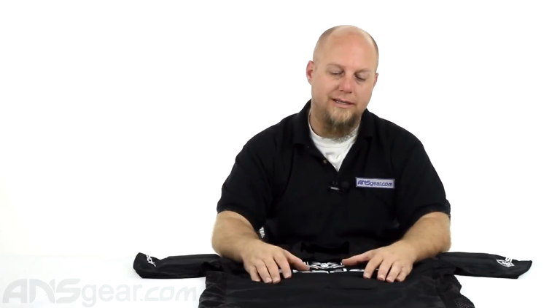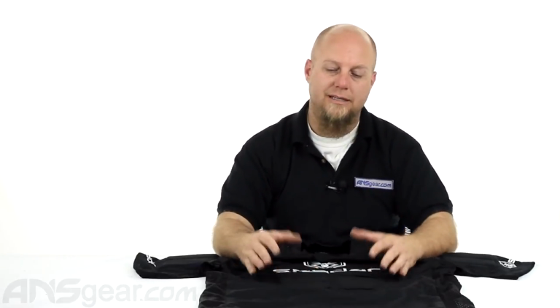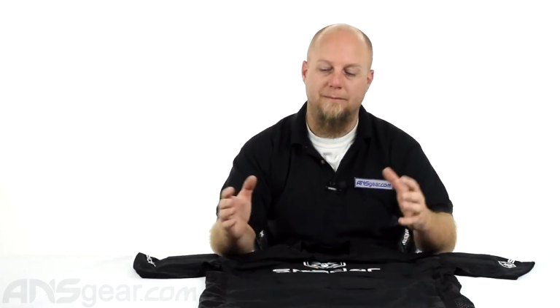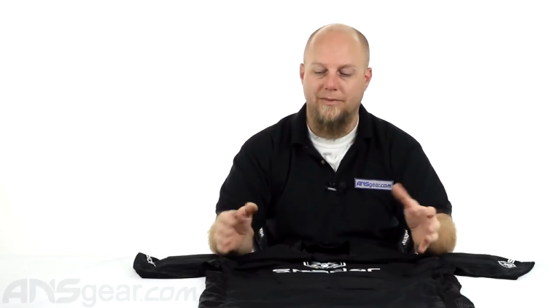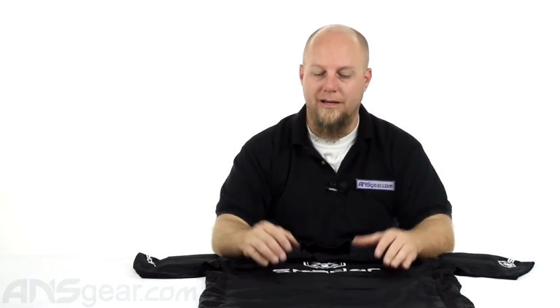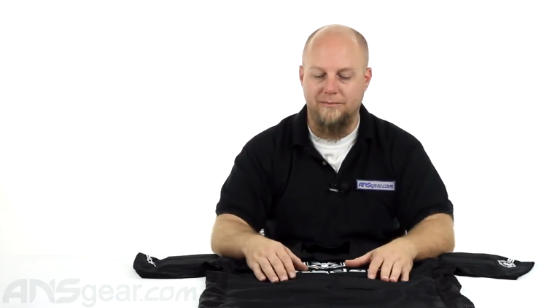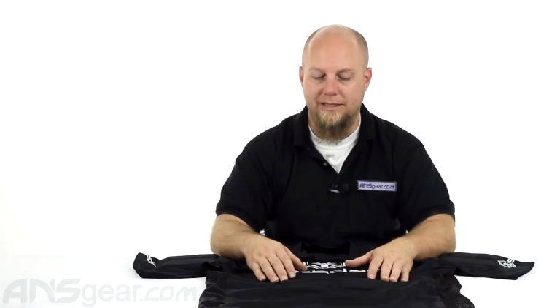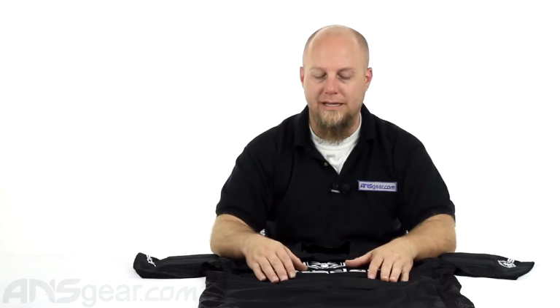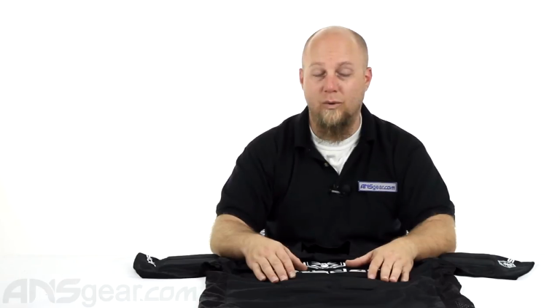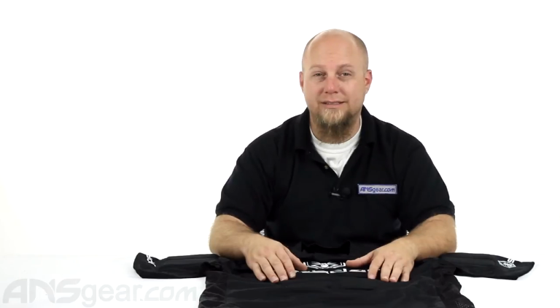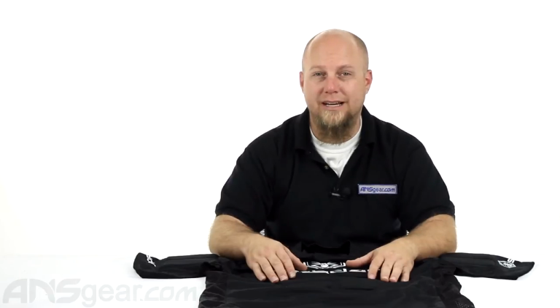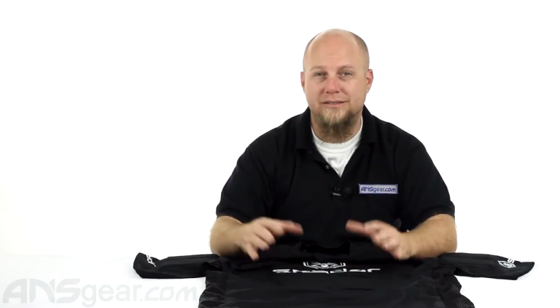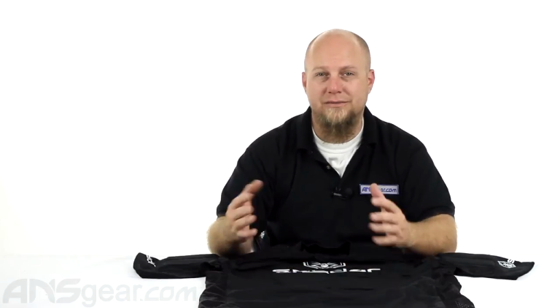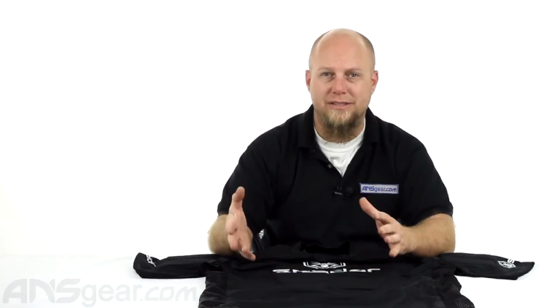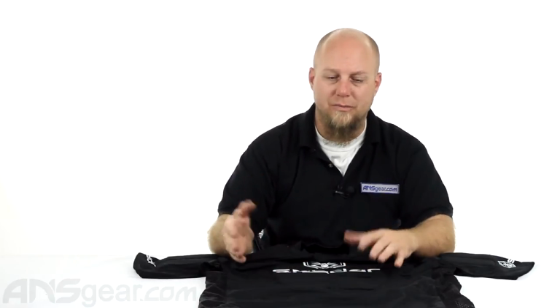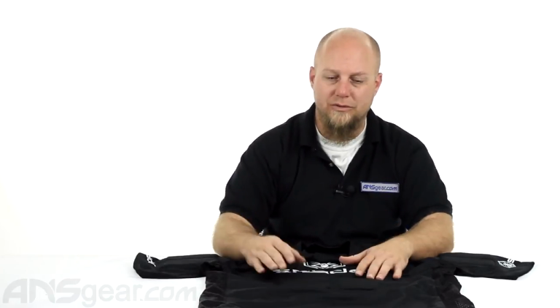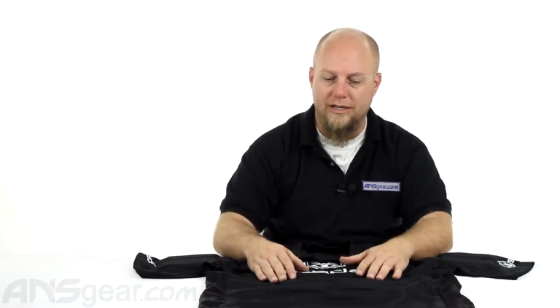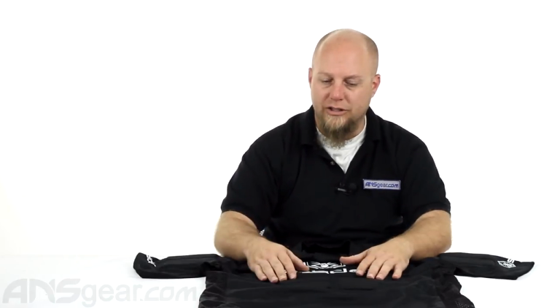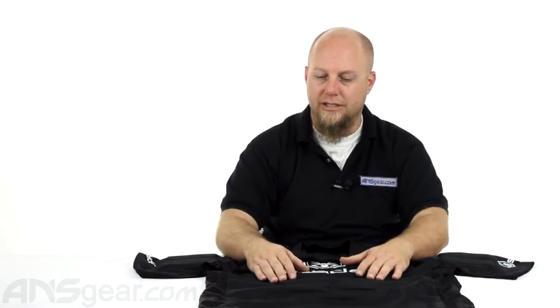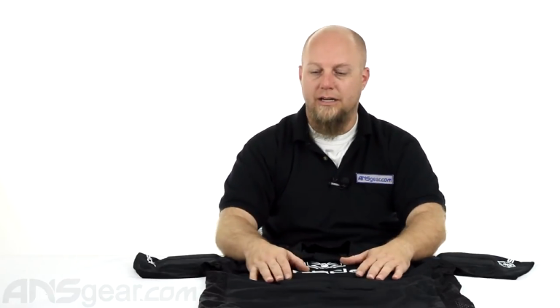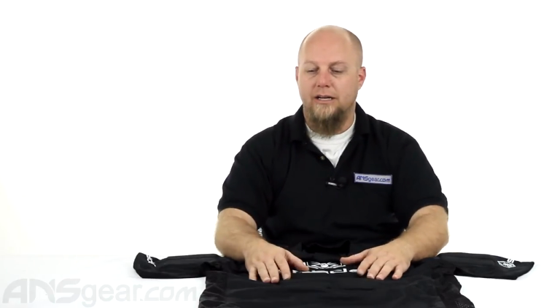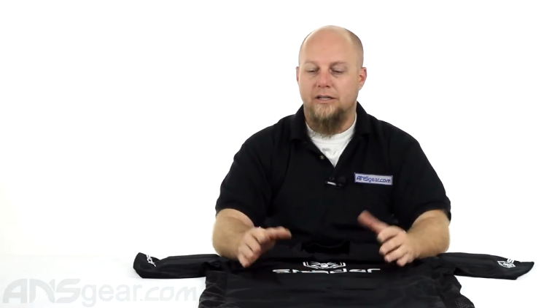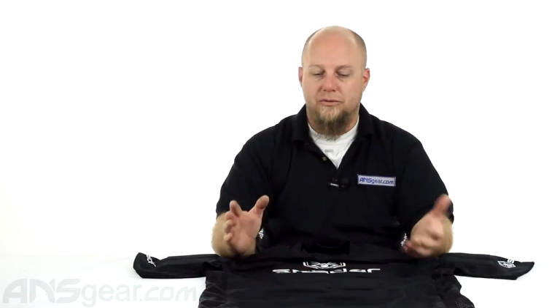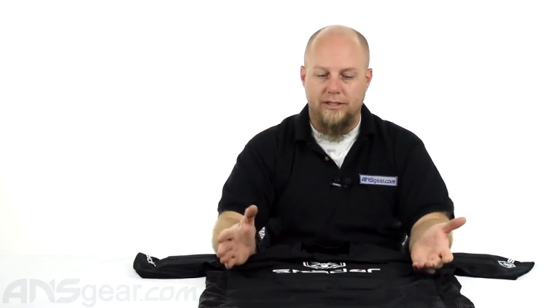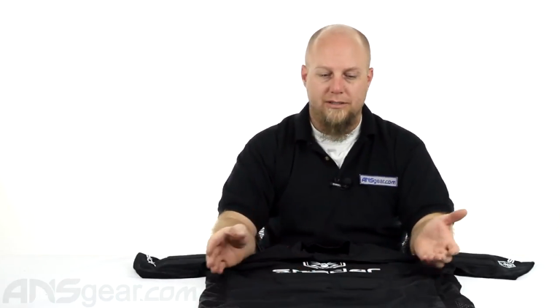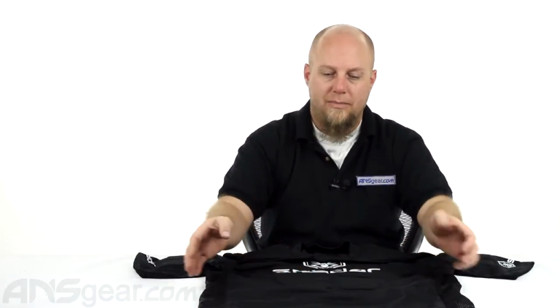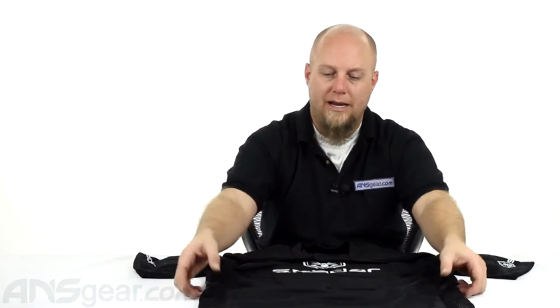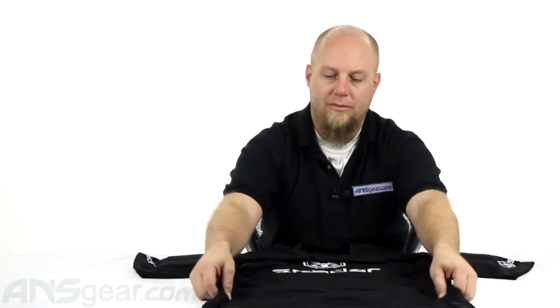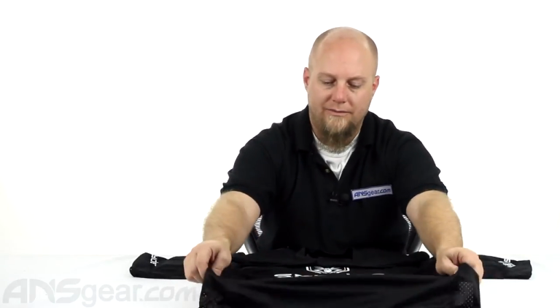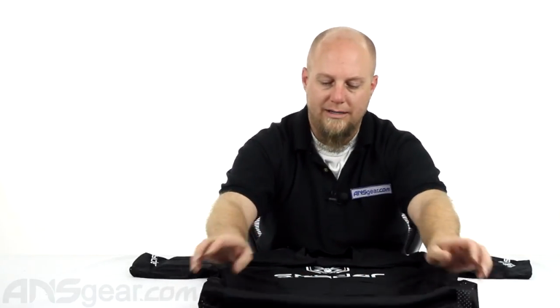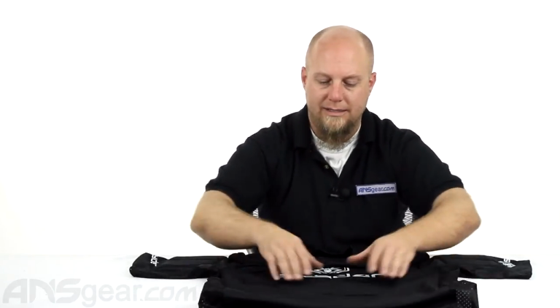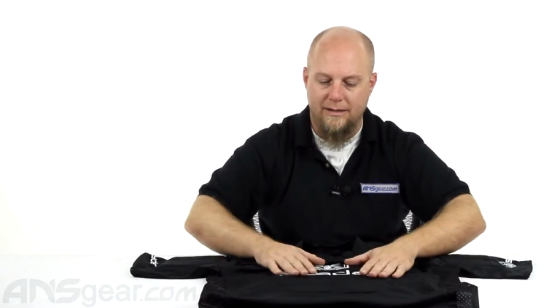Like I said, it is a one size fits most. So we'll look at some of the padding and where they've got it set up.